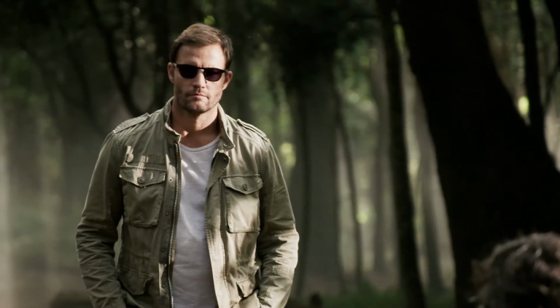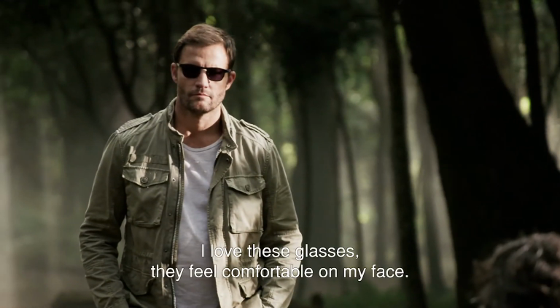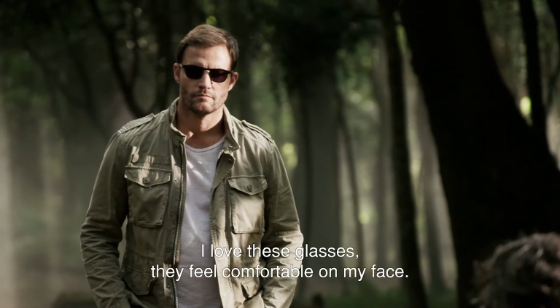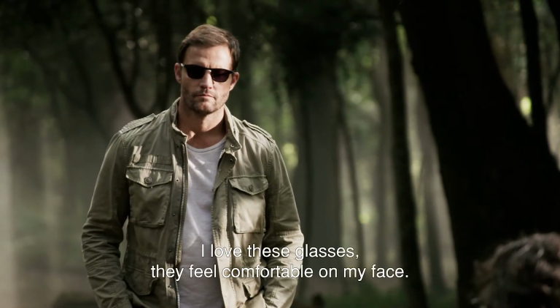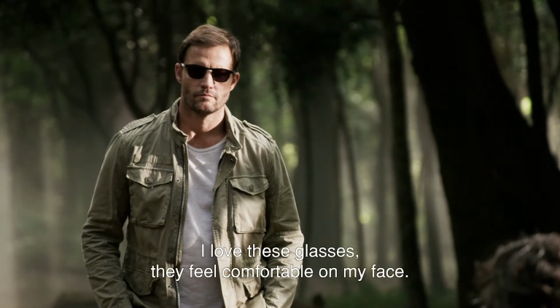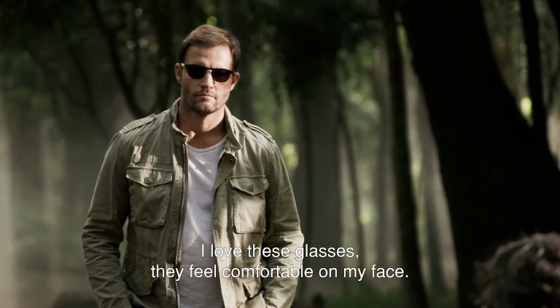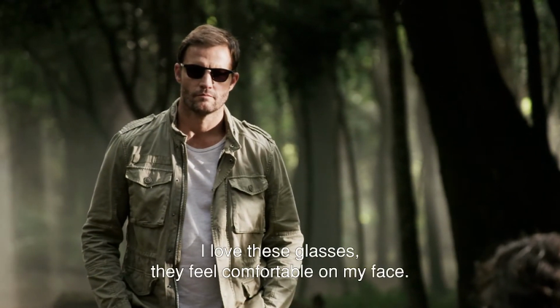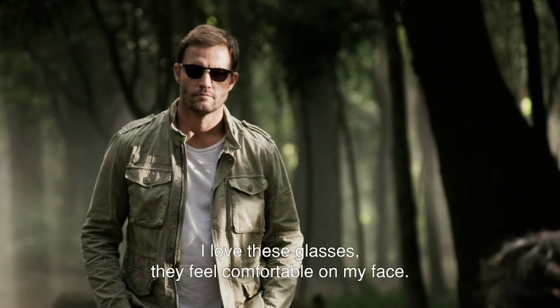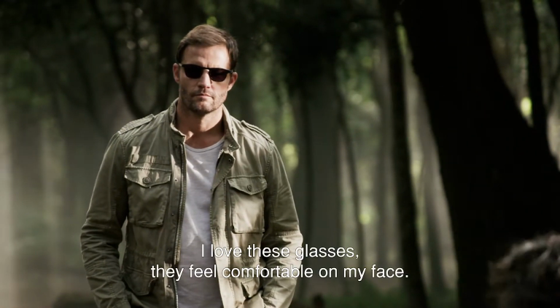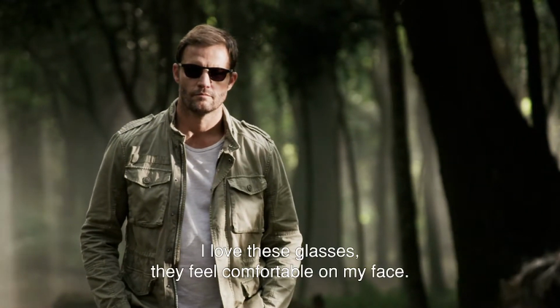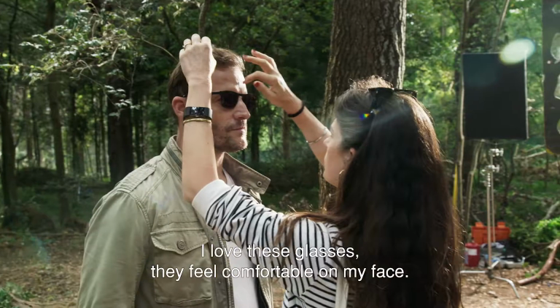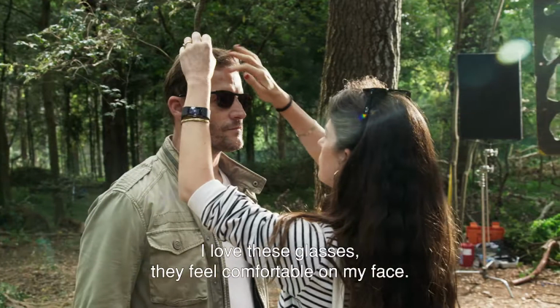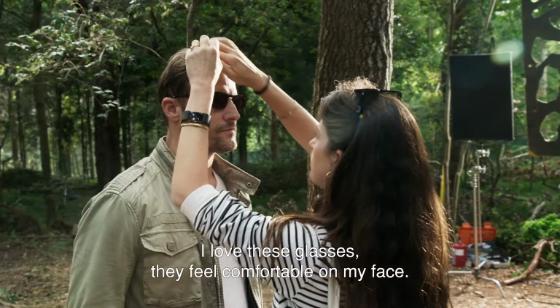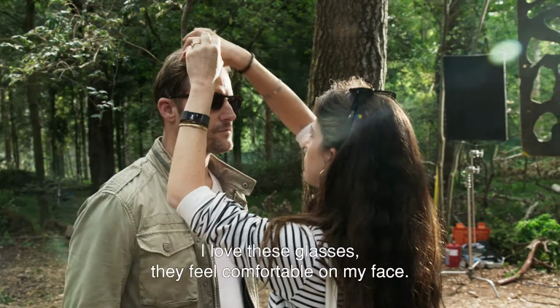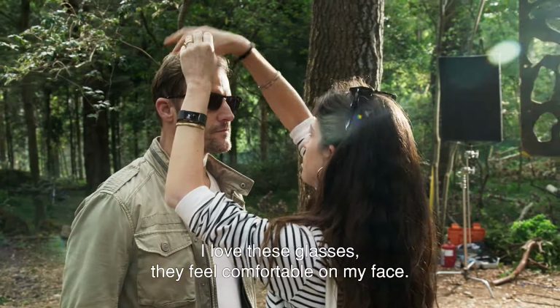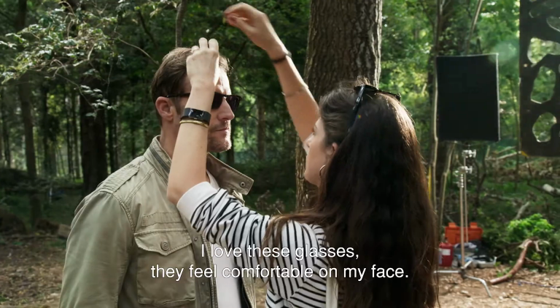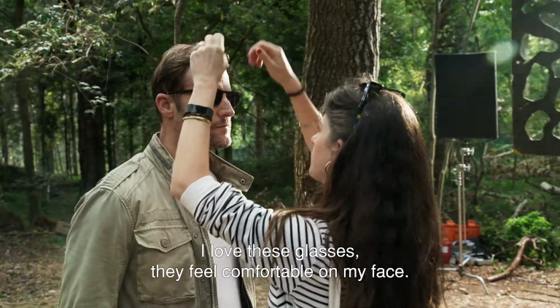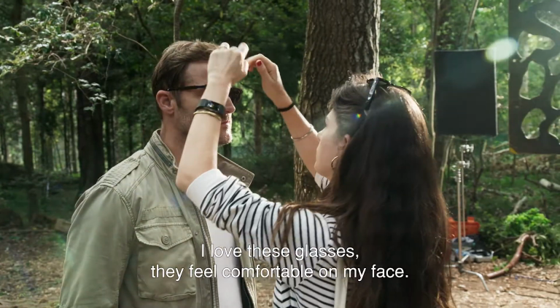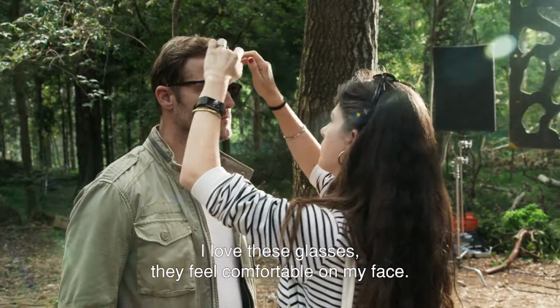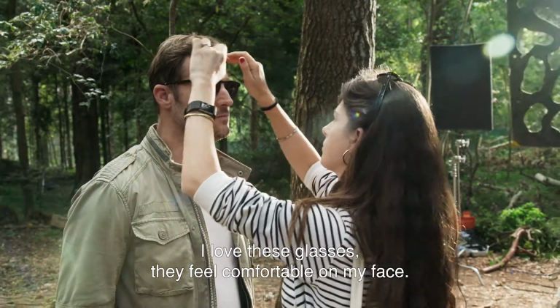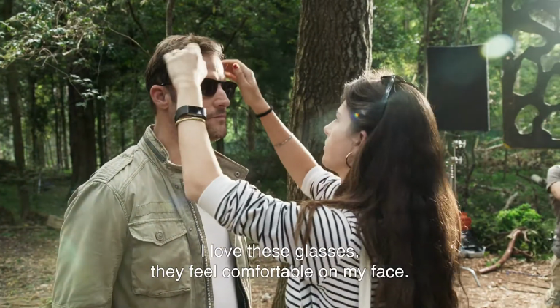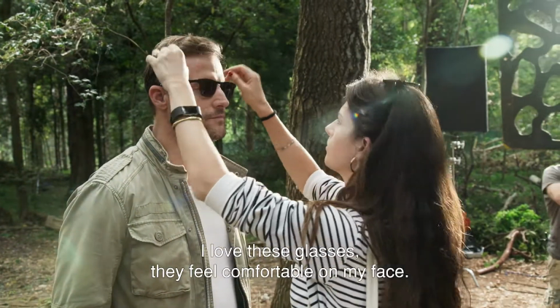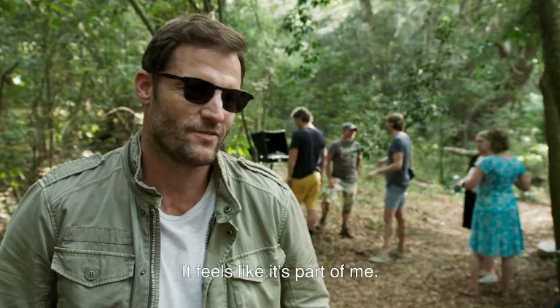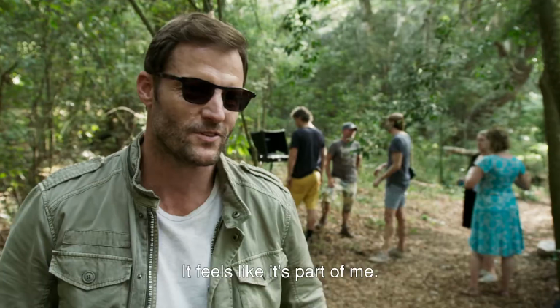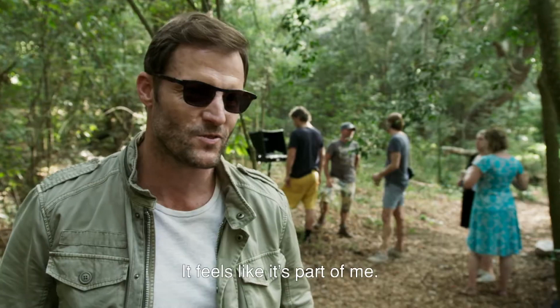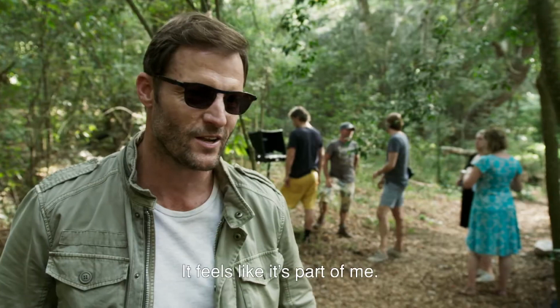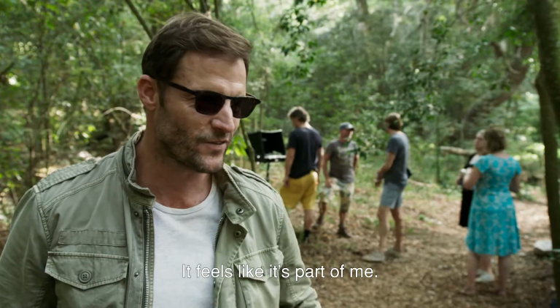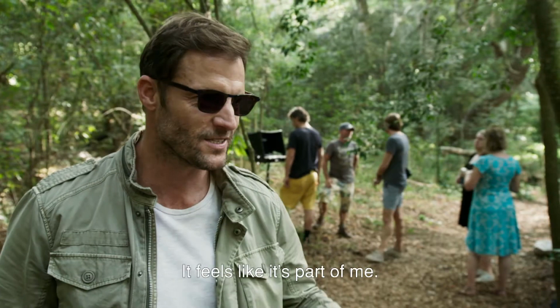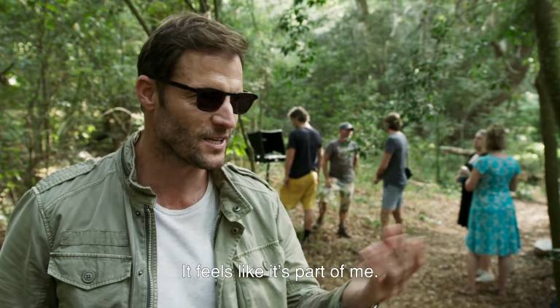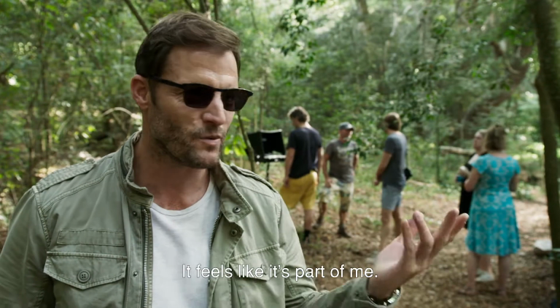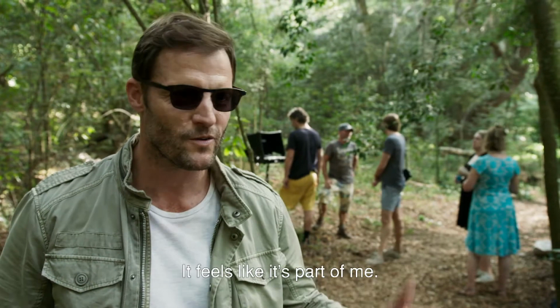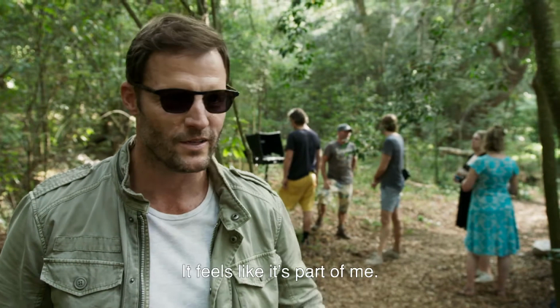I love these glasses. They feel really comfortable on my face. It feels like it's part of me.